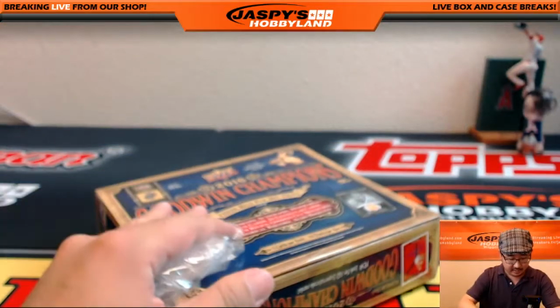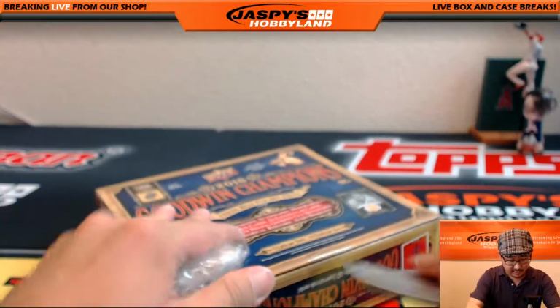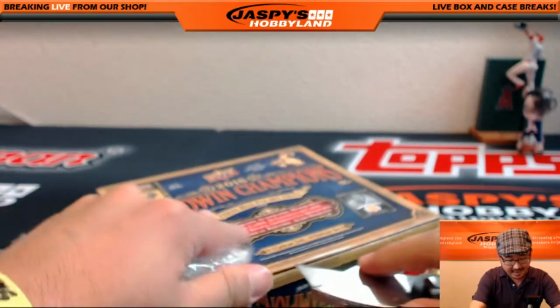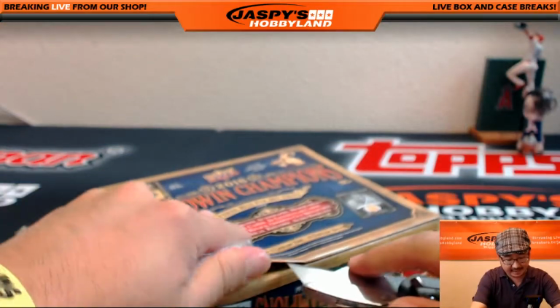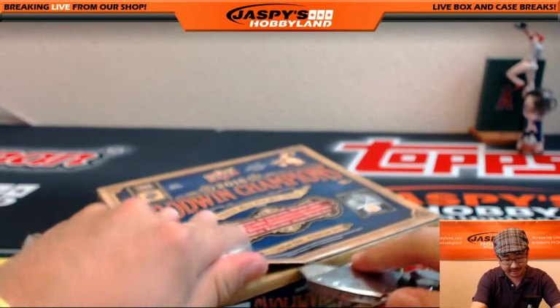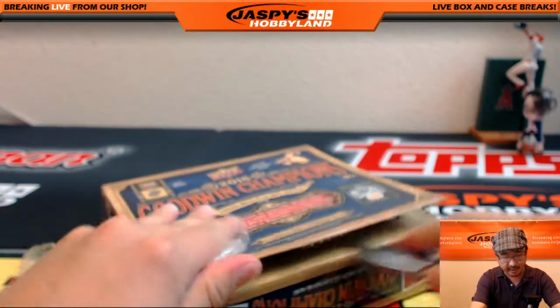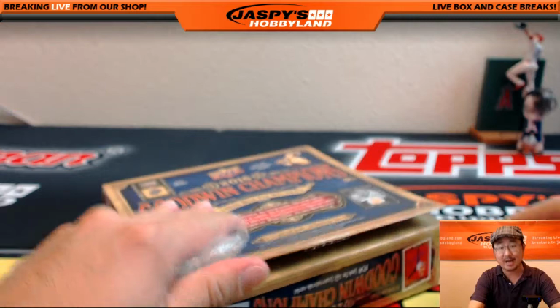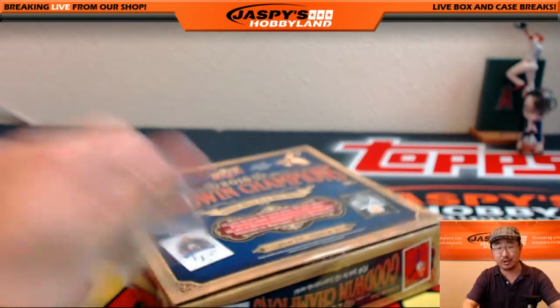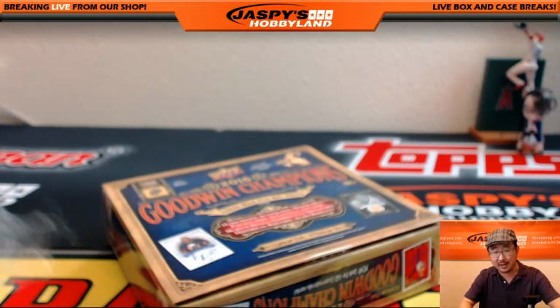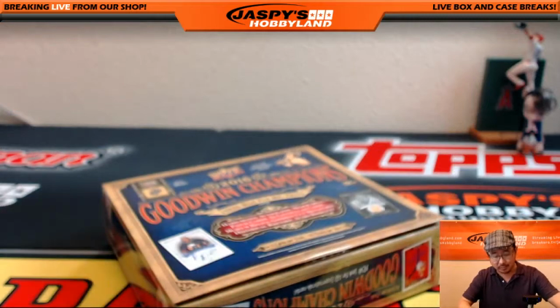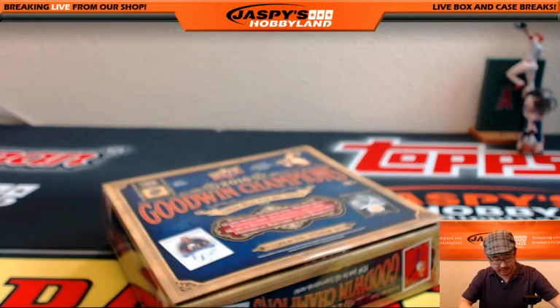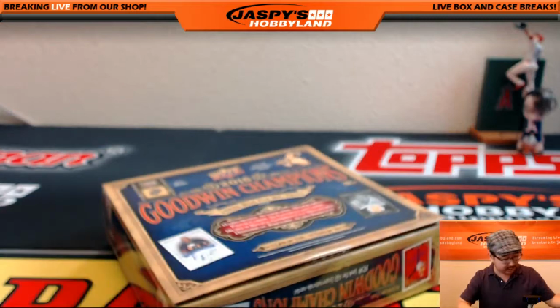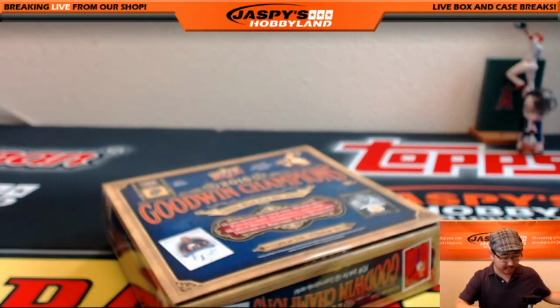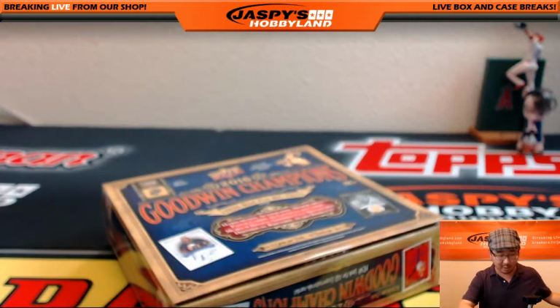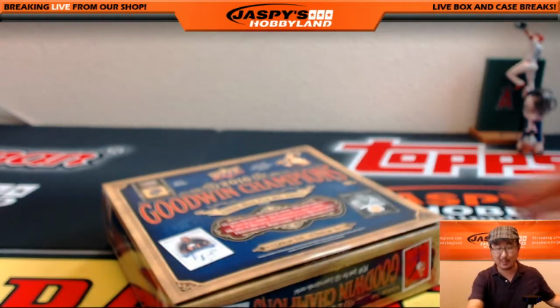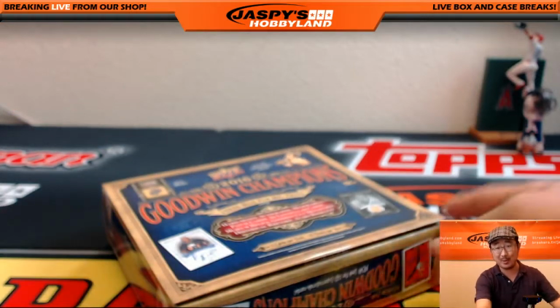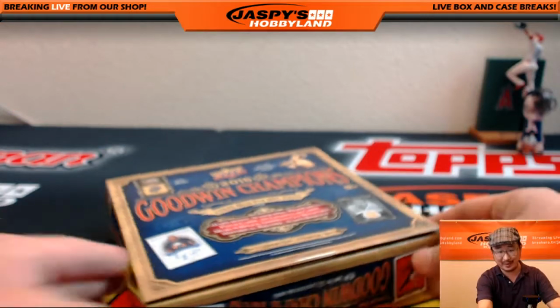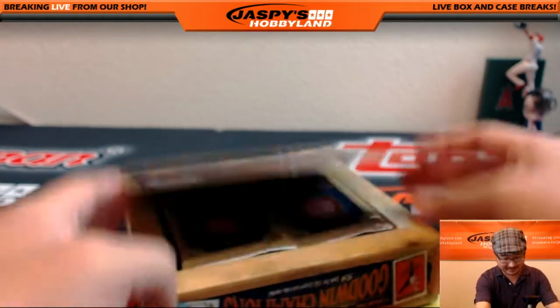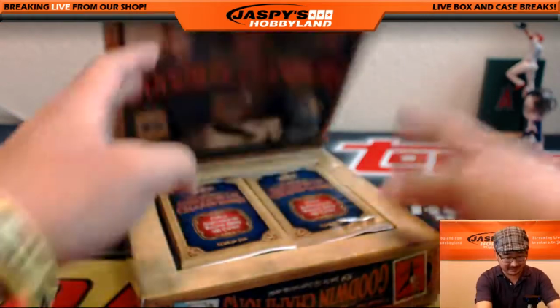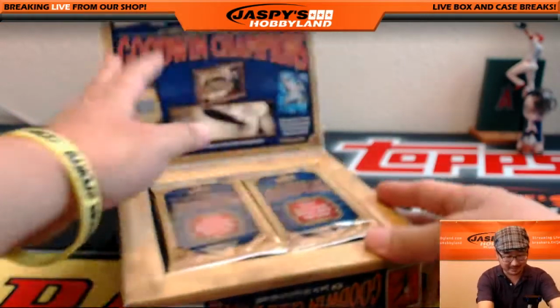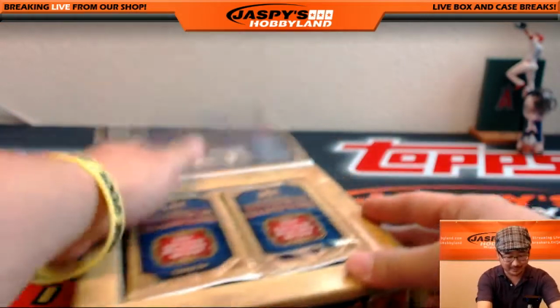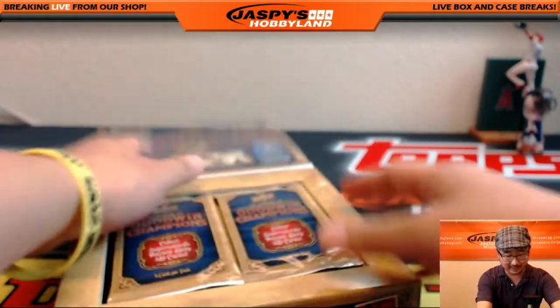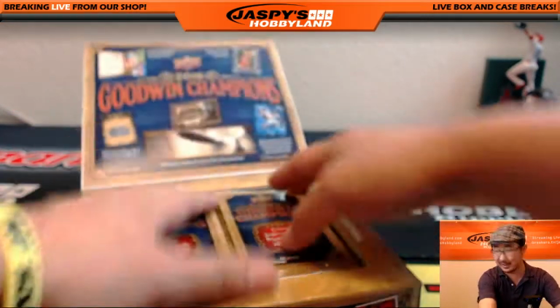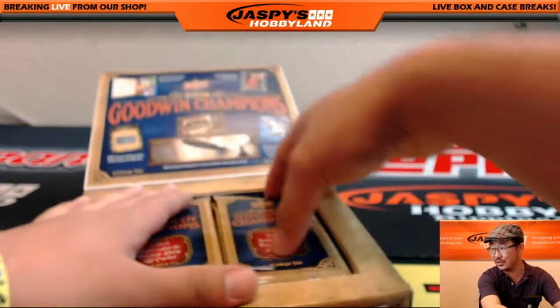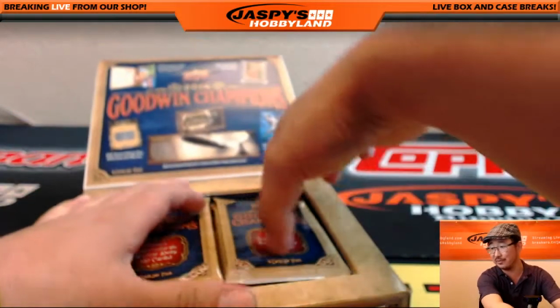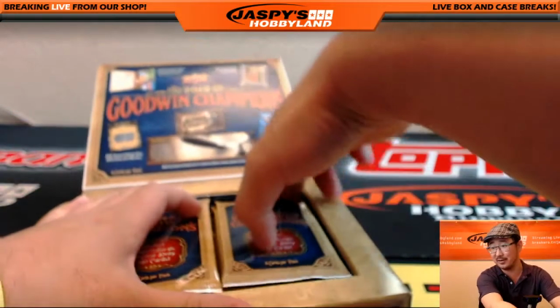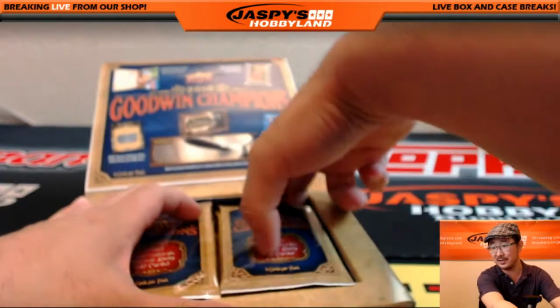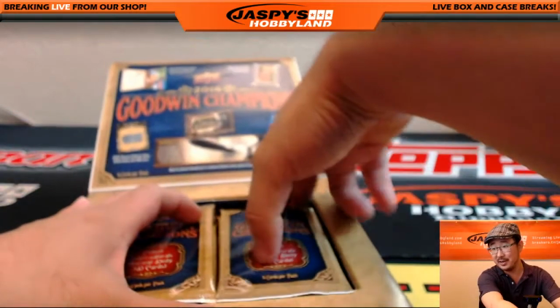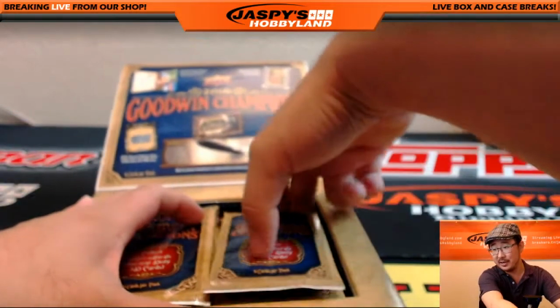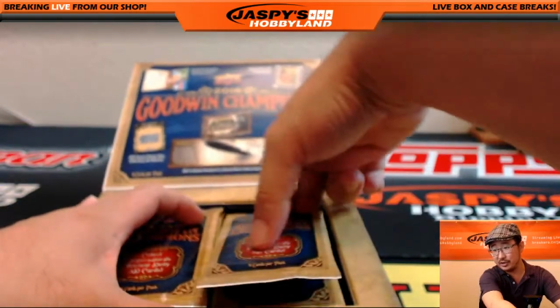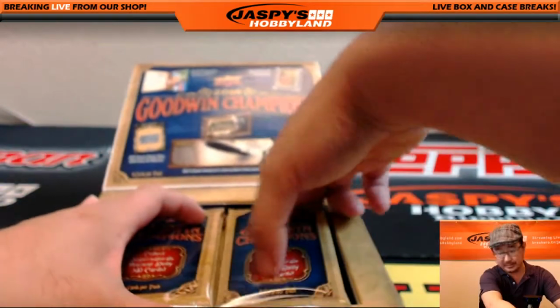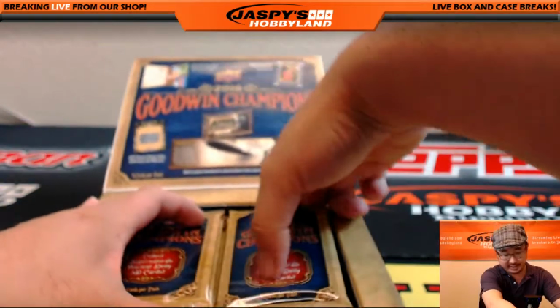Nate is an international customer, so that's why we're opening this. It'll be a little bit easier for us to ship to him.